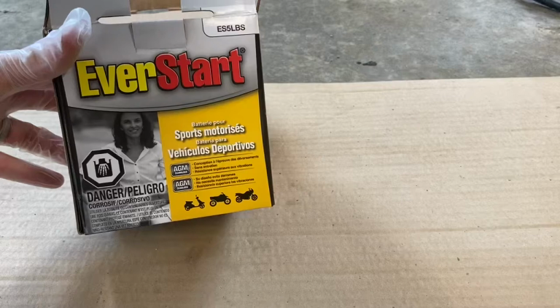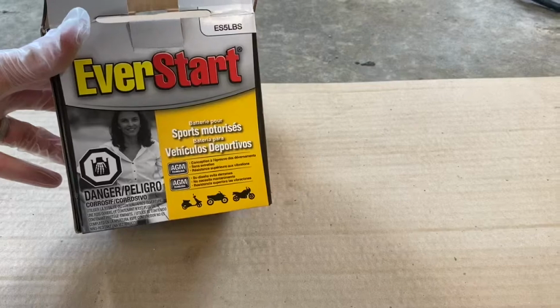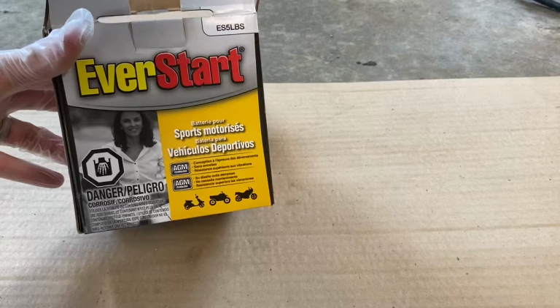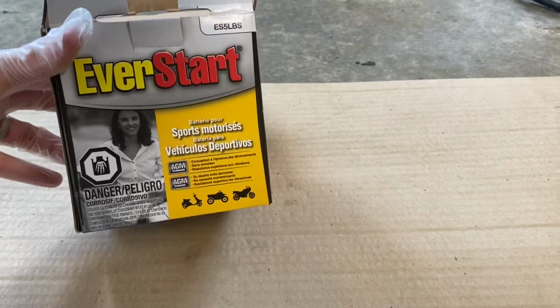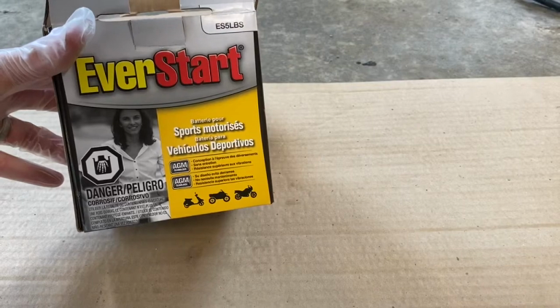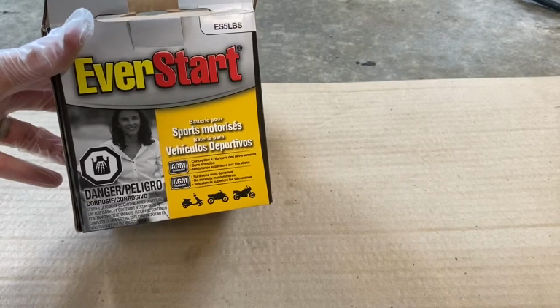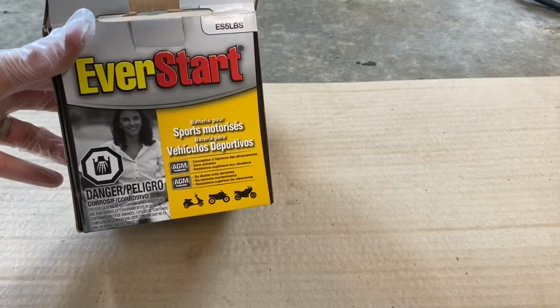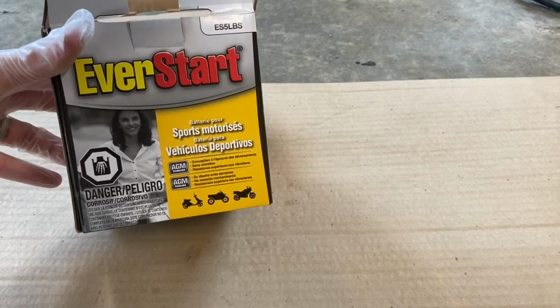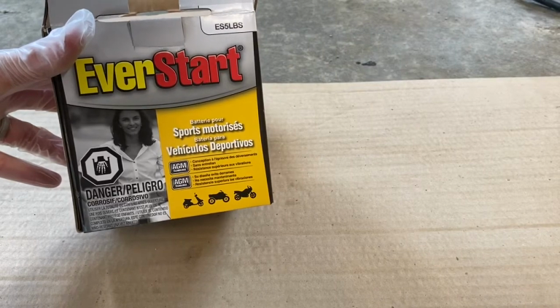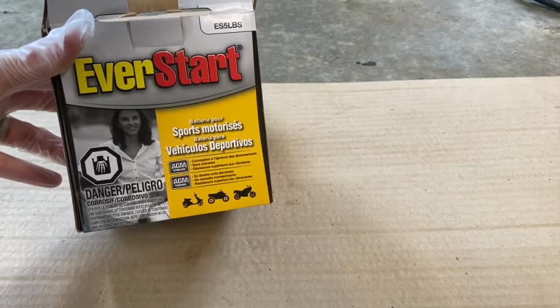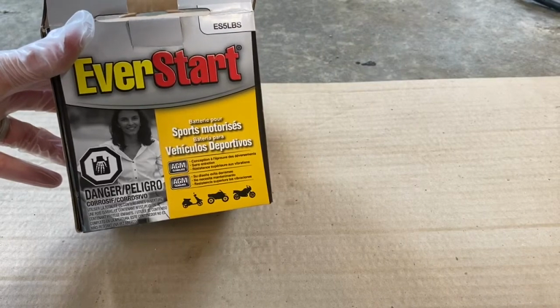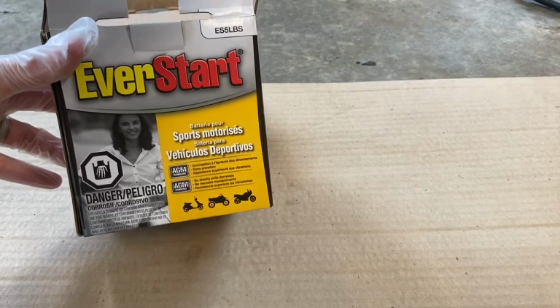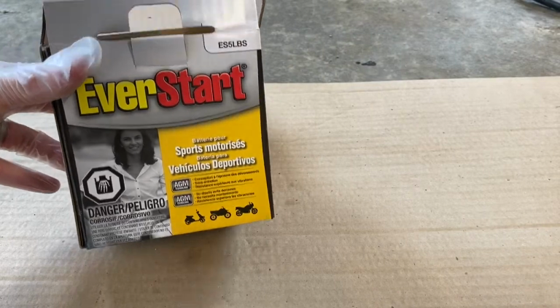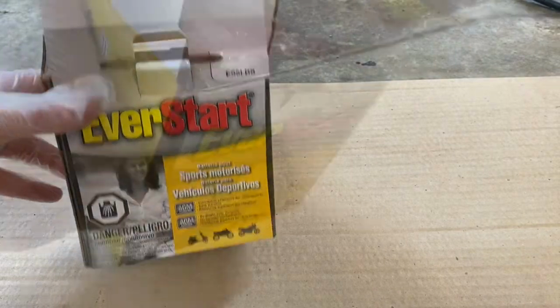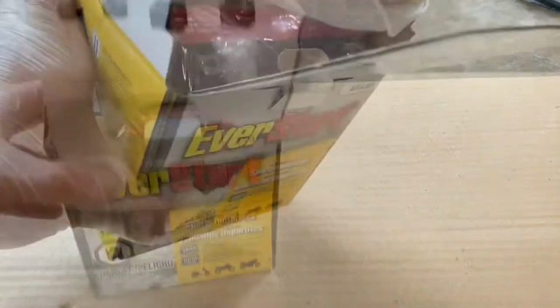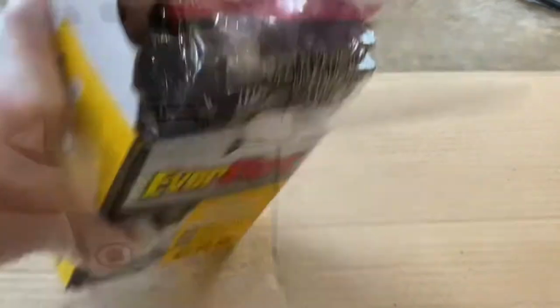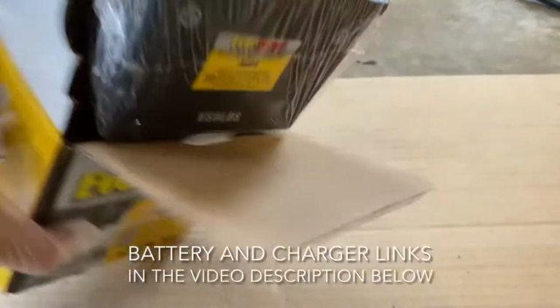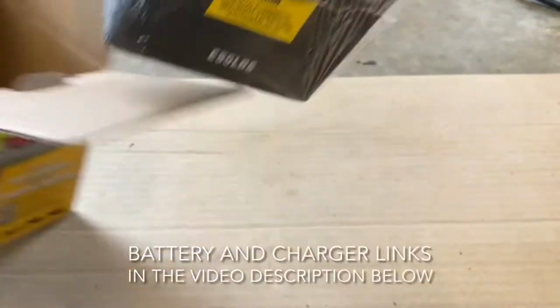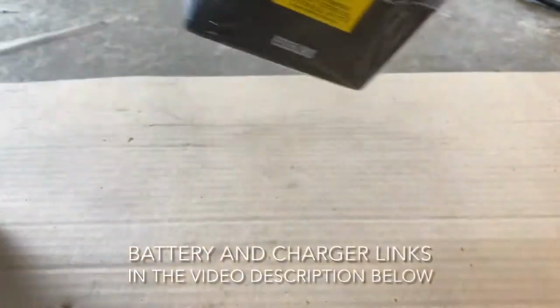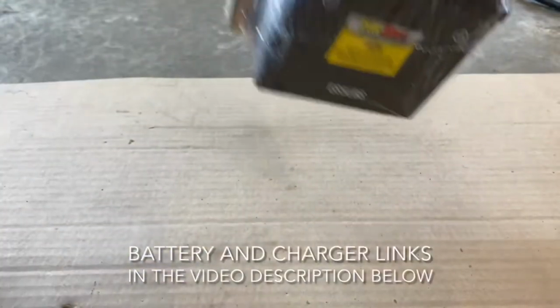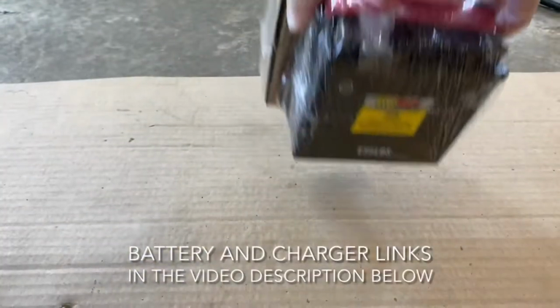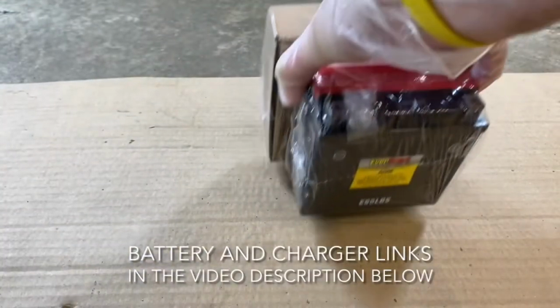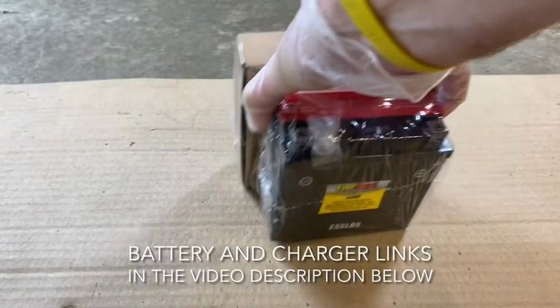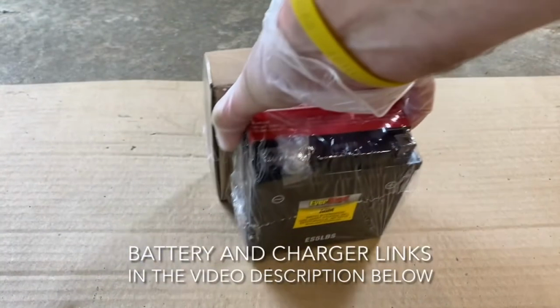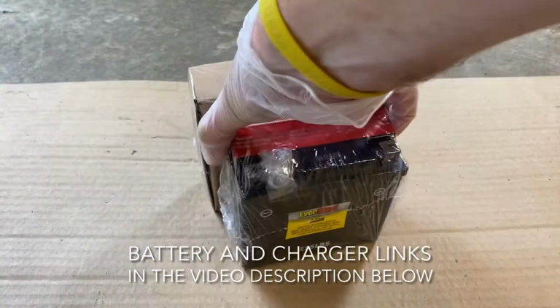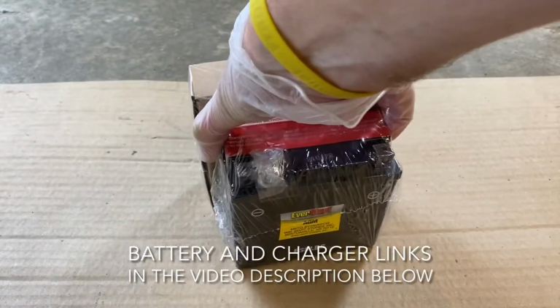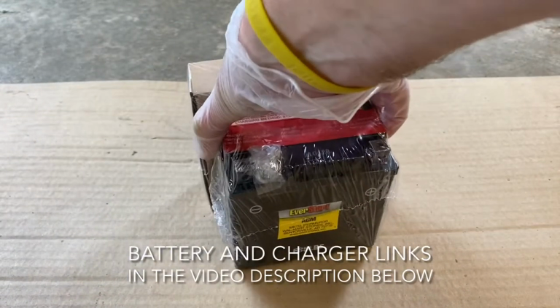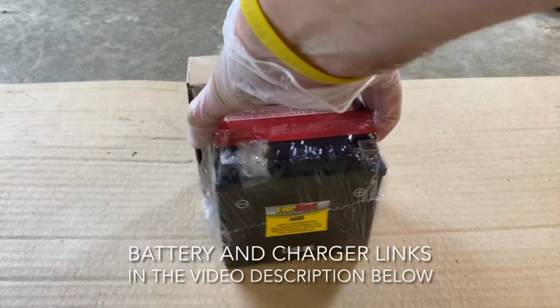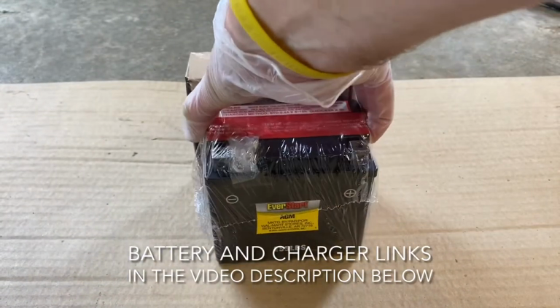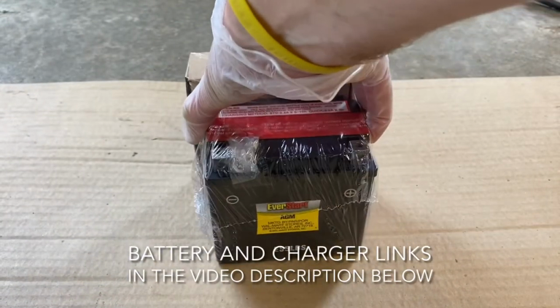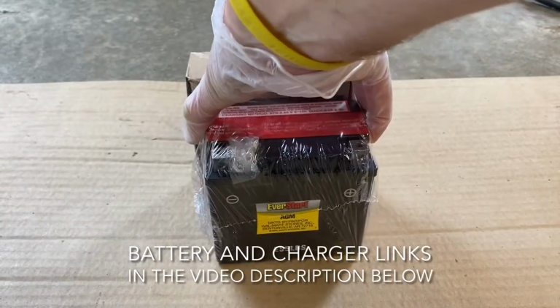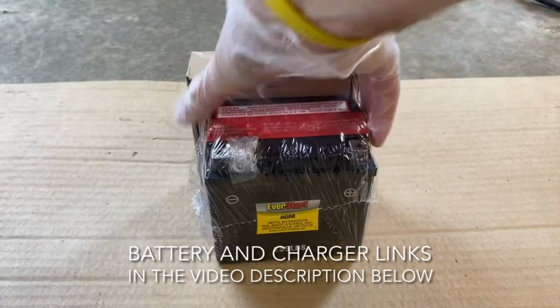What's going on everybody, today I'm going to show you how to activate your new battery by adding the electrolyte or the acid to the battery itself.